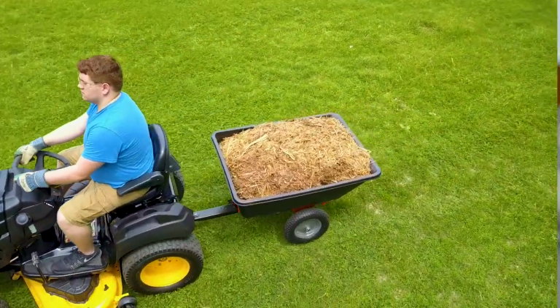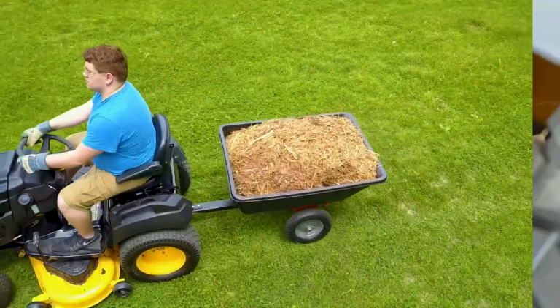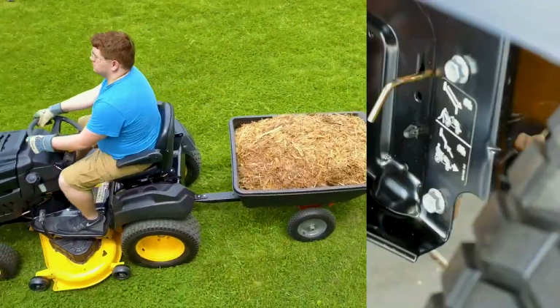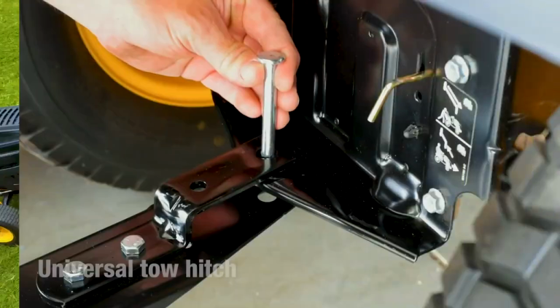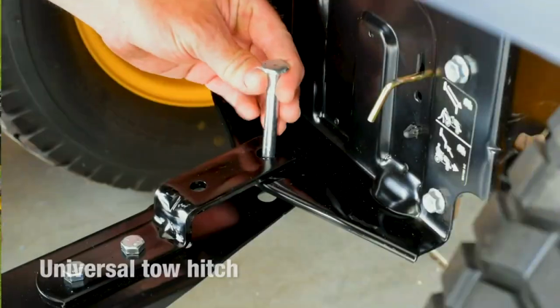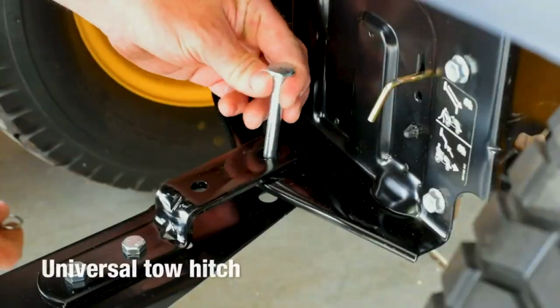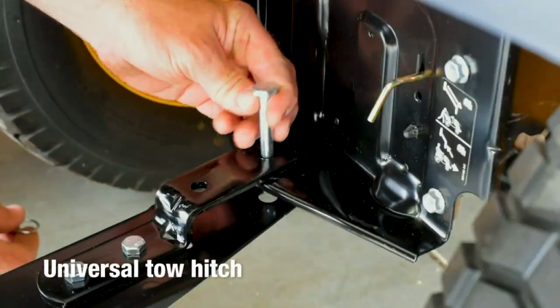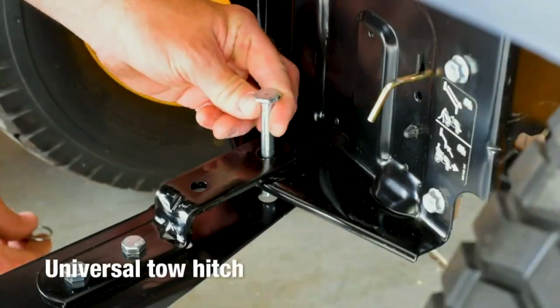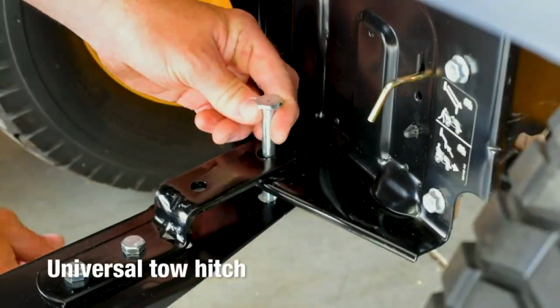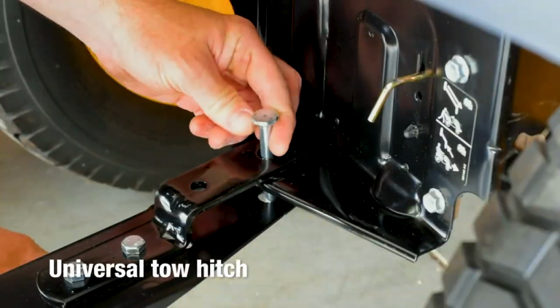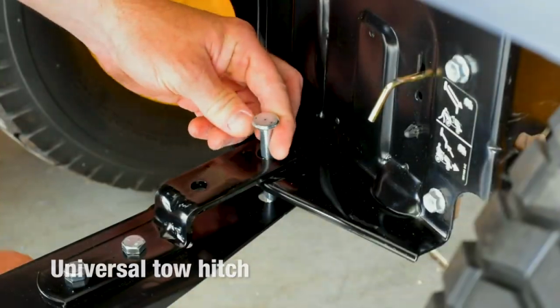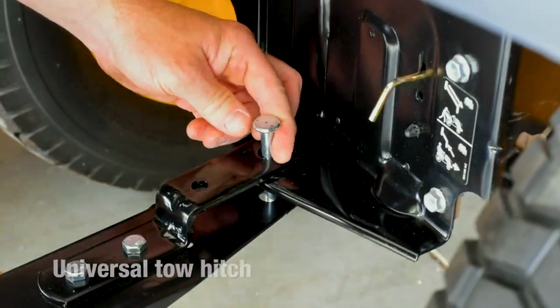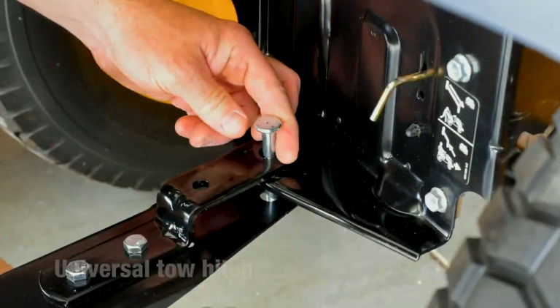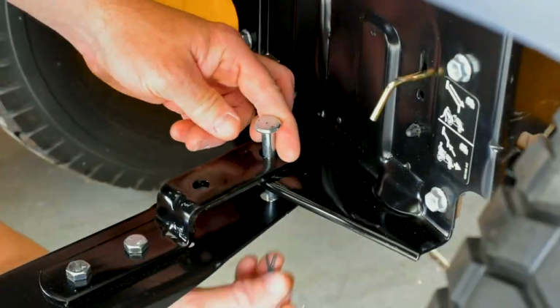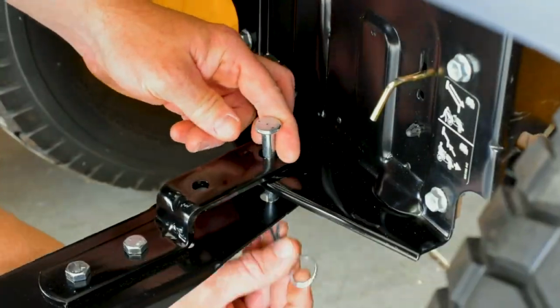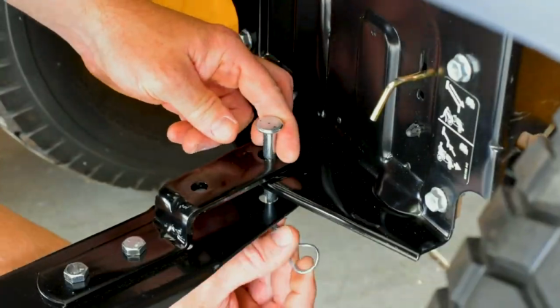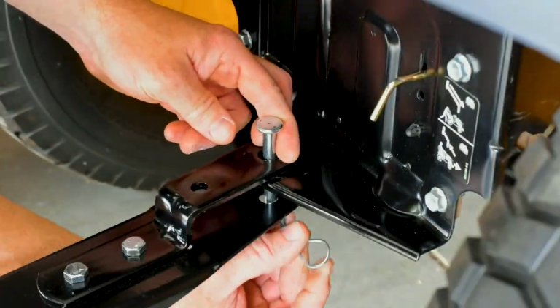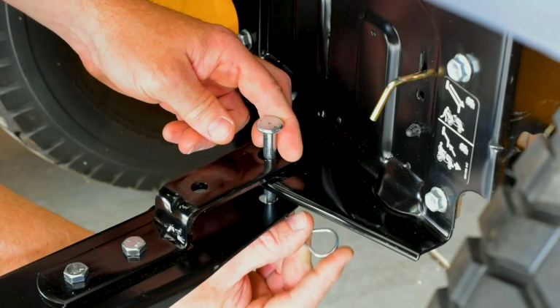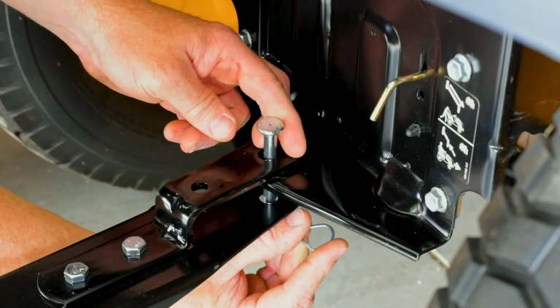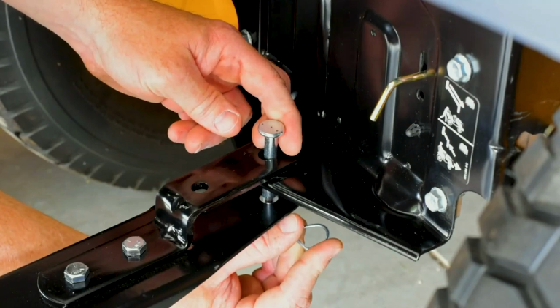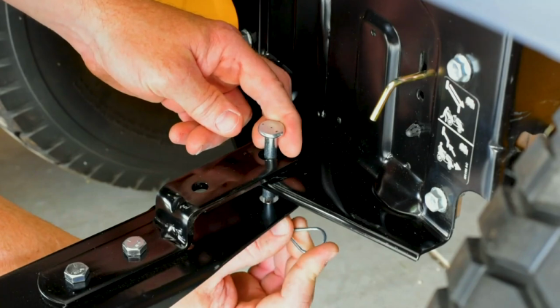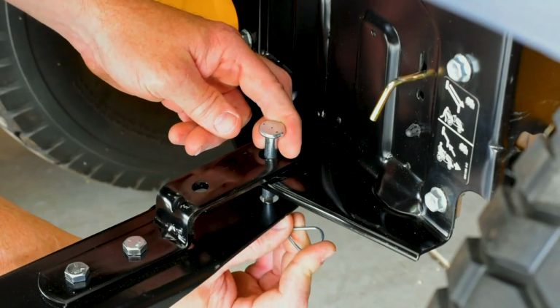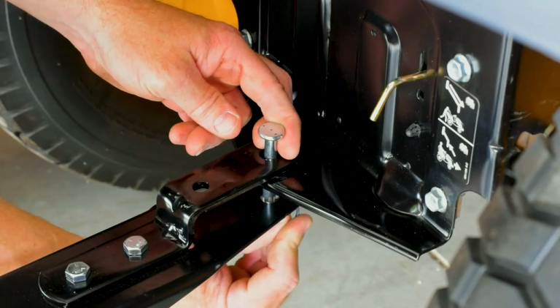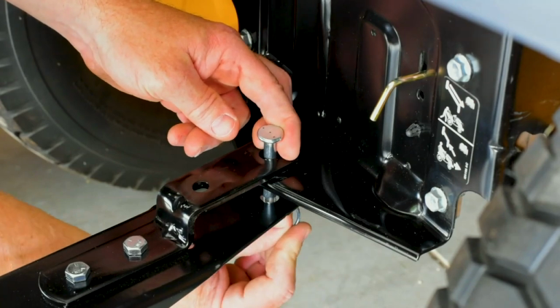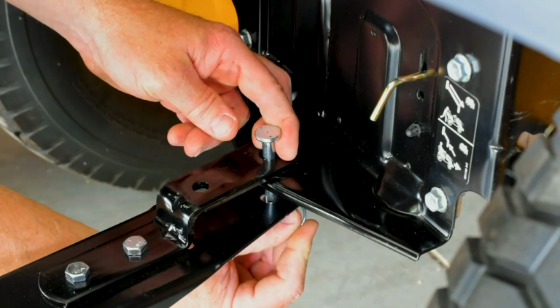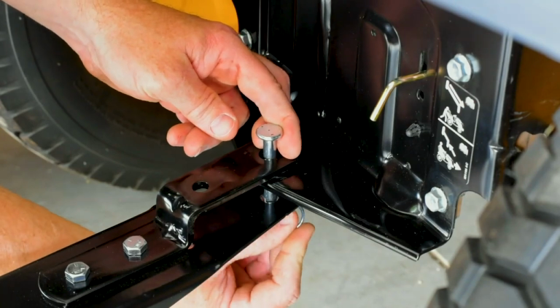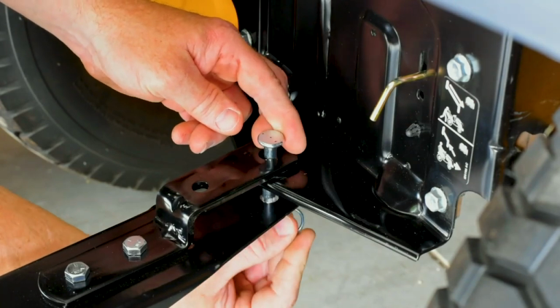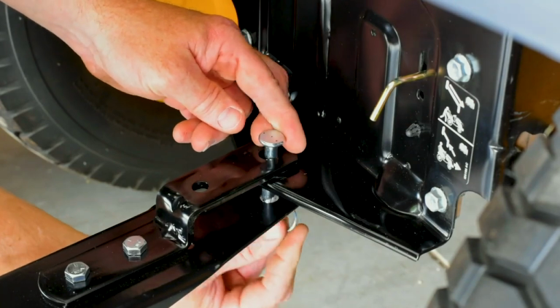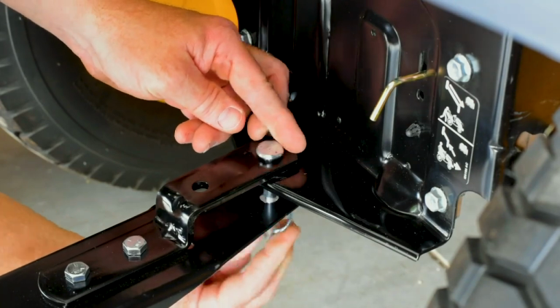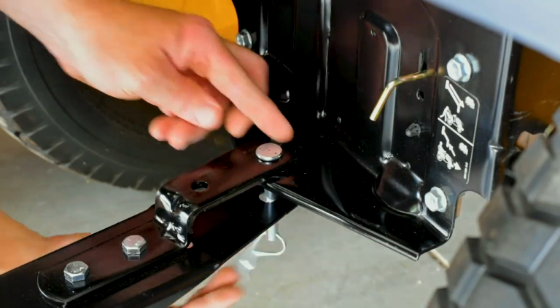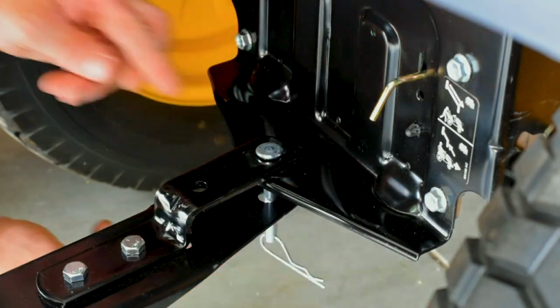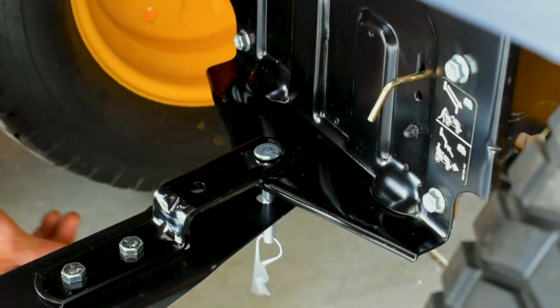A universal tow hitch makes it easy to cover a lot of ground no matter what brand of tractor you have.